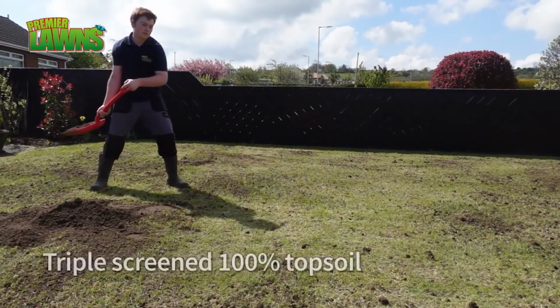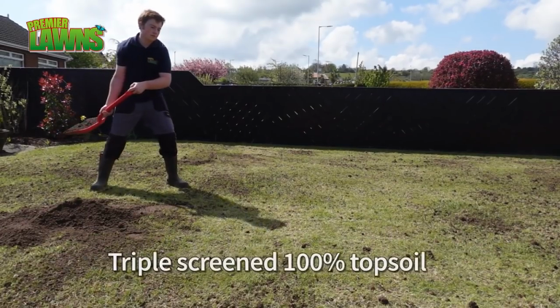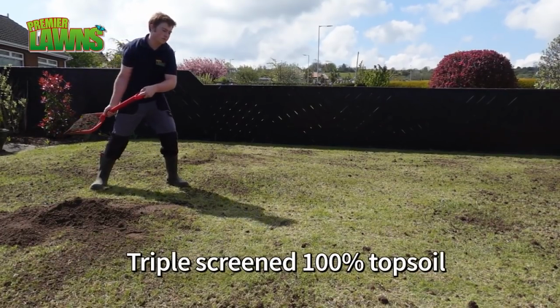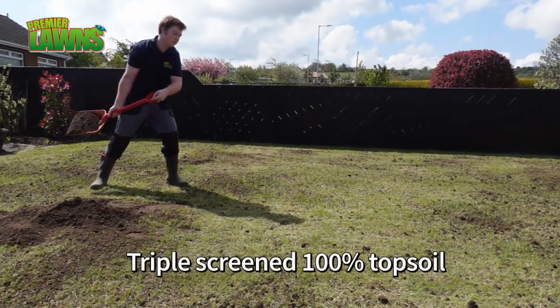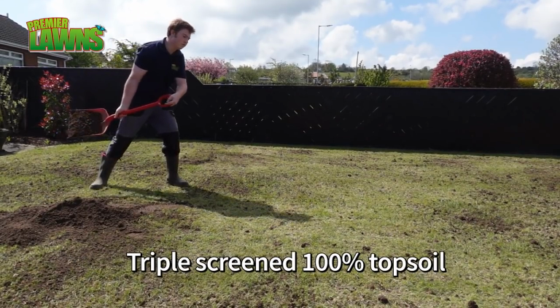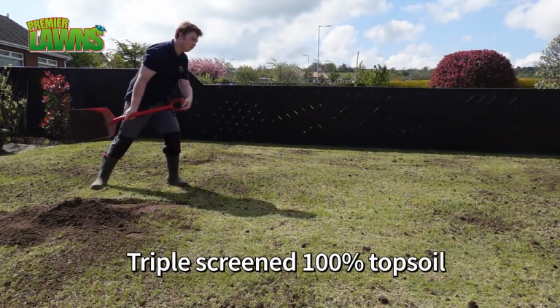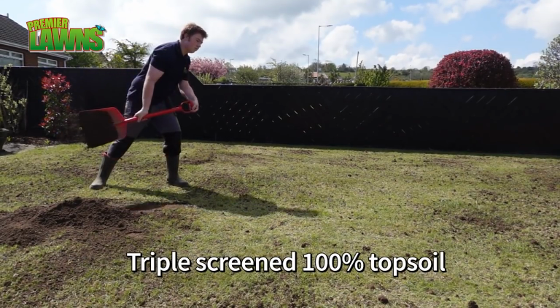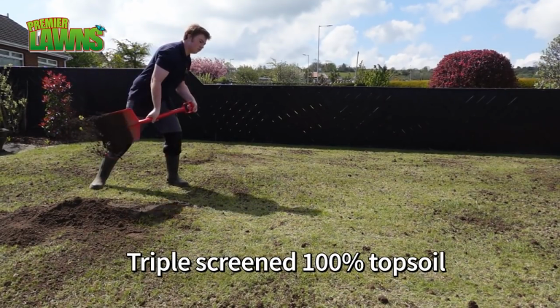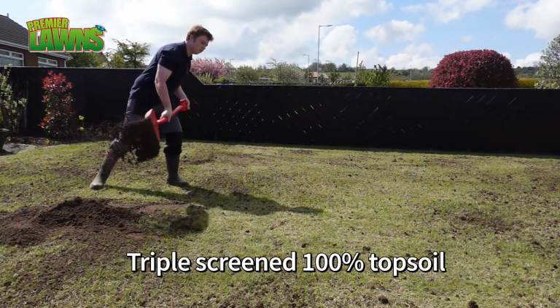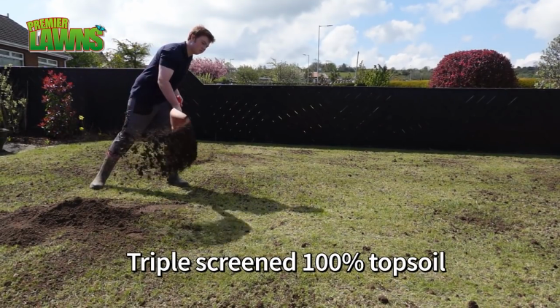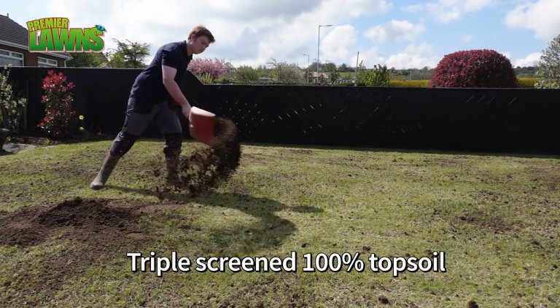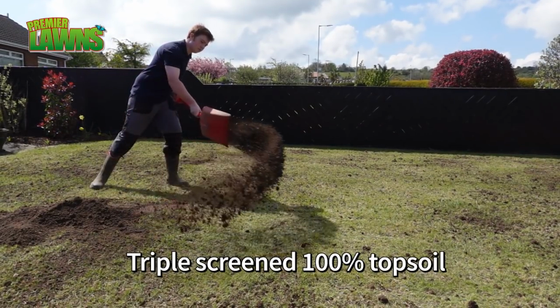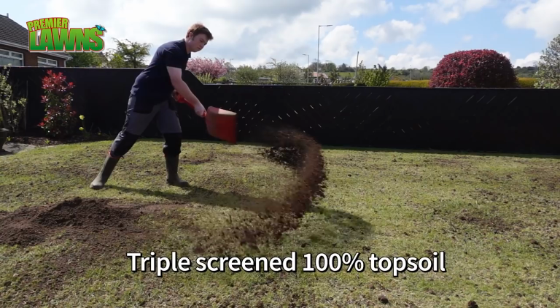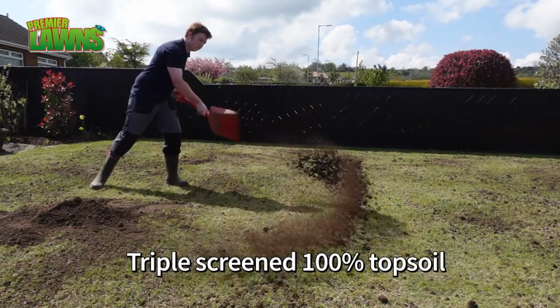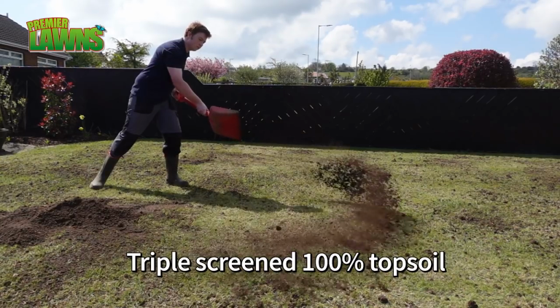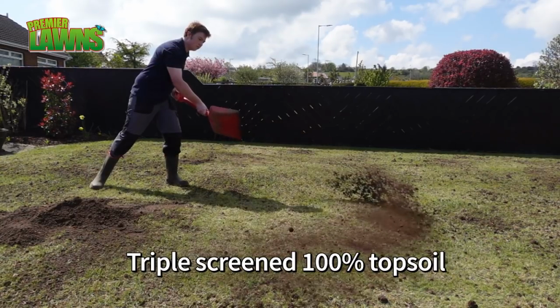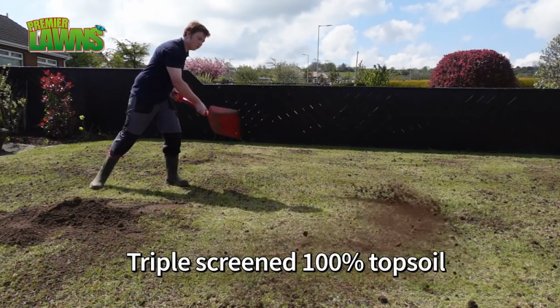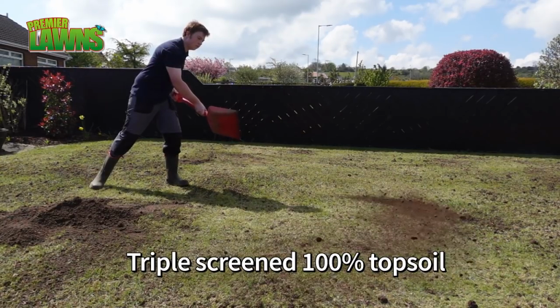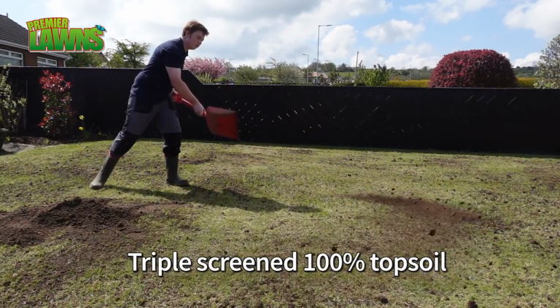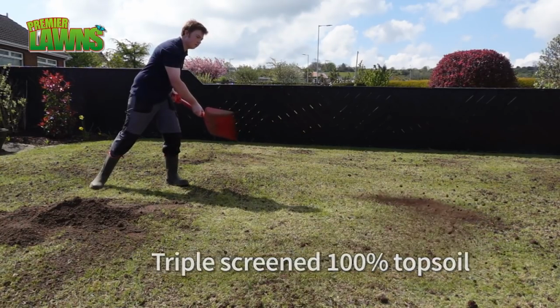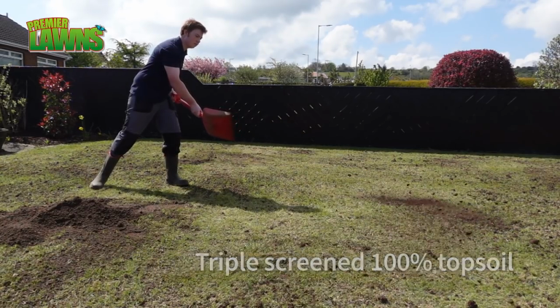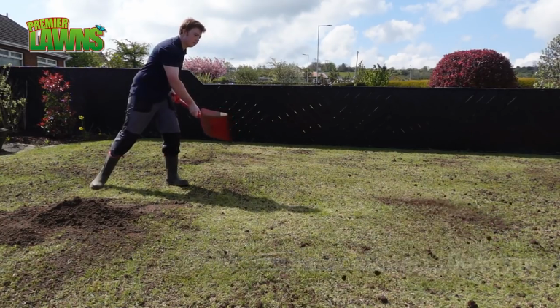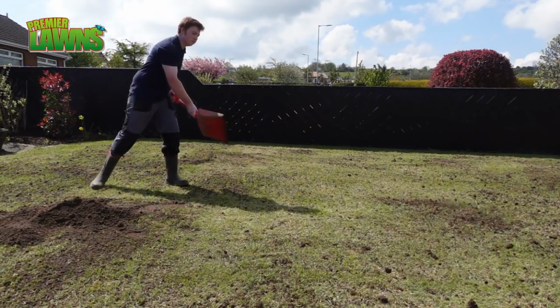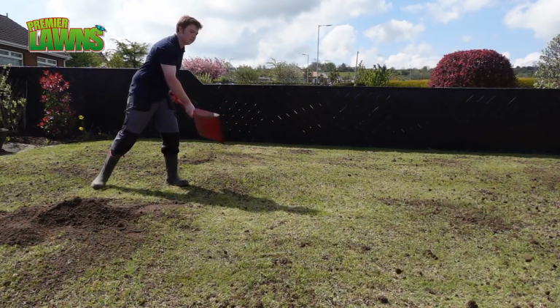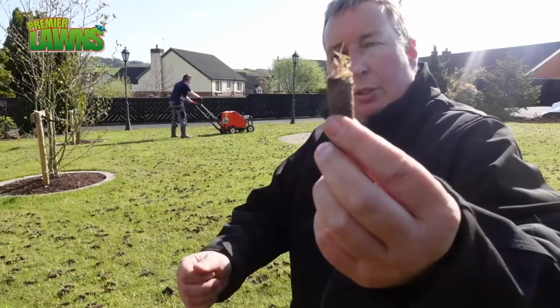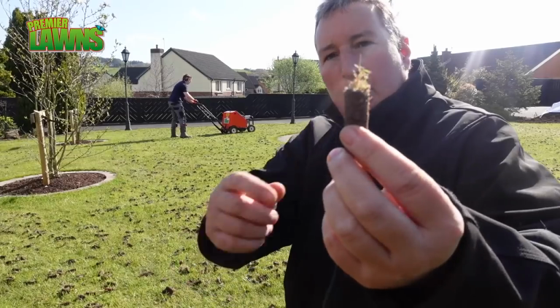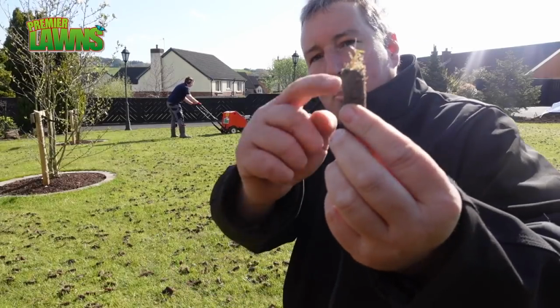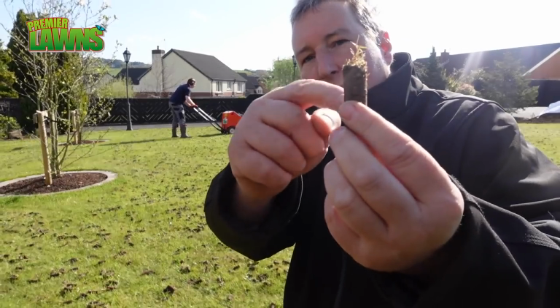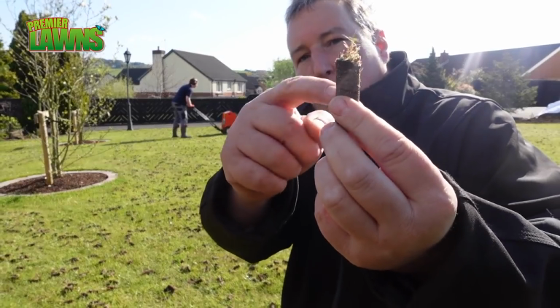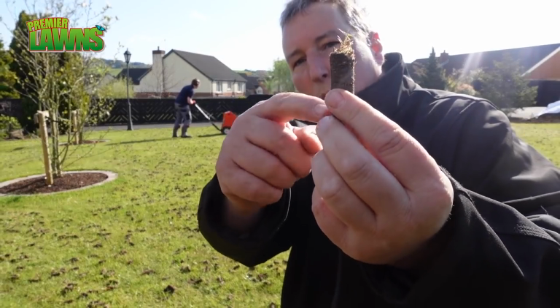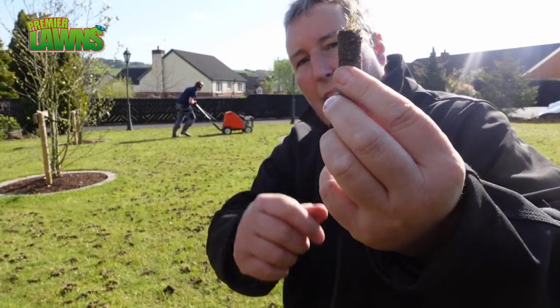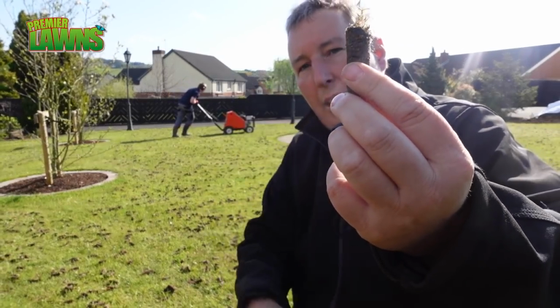We're actually going to be top dressing this lawn with 100% soil today because we want to match up what's here.